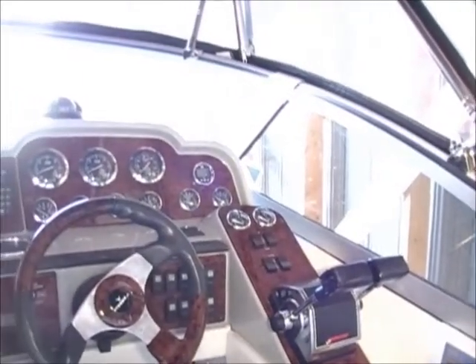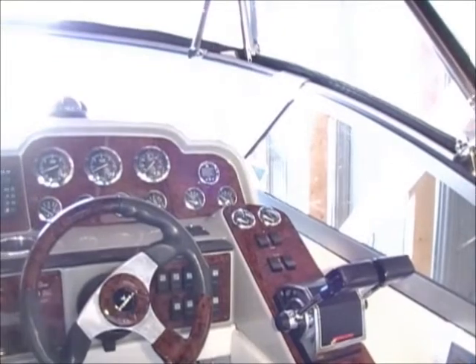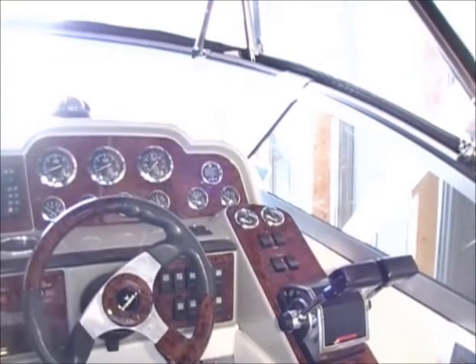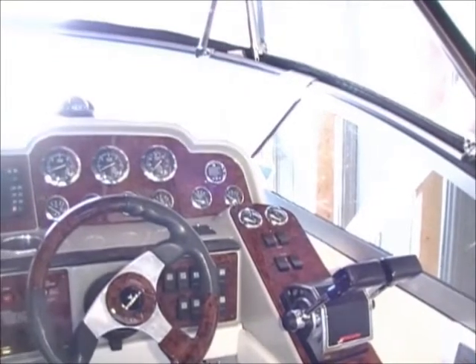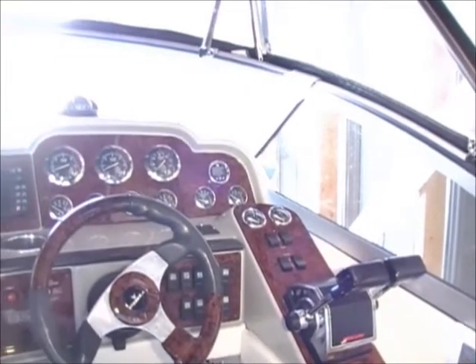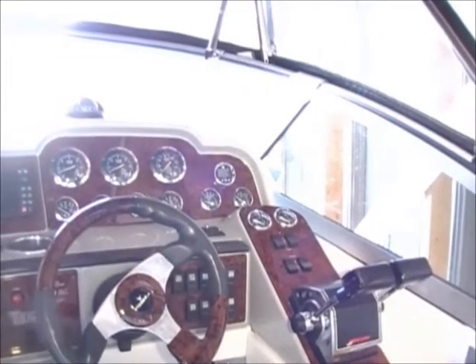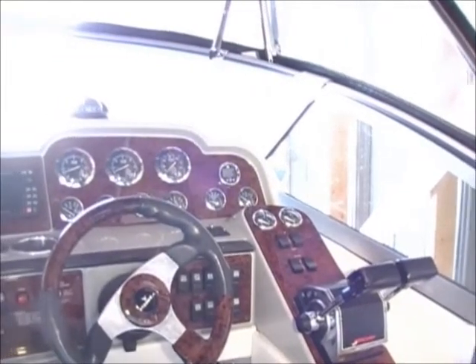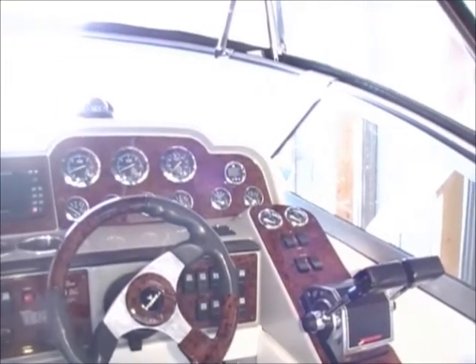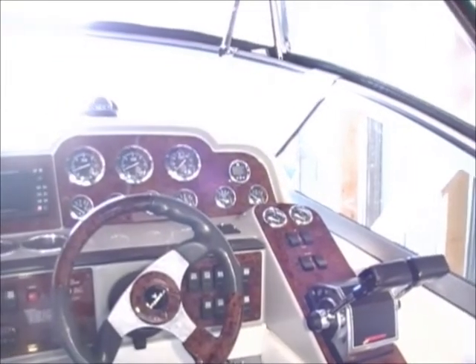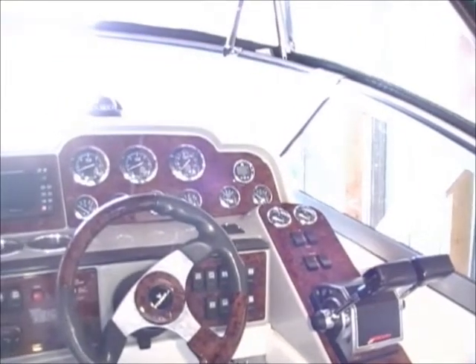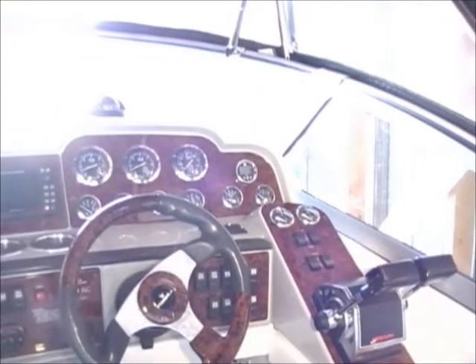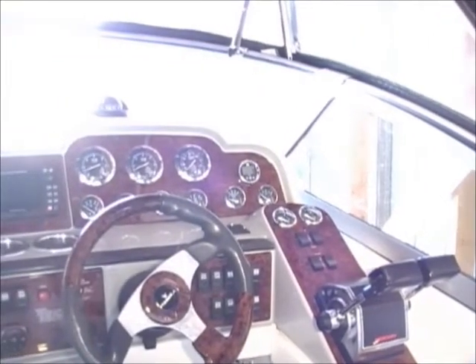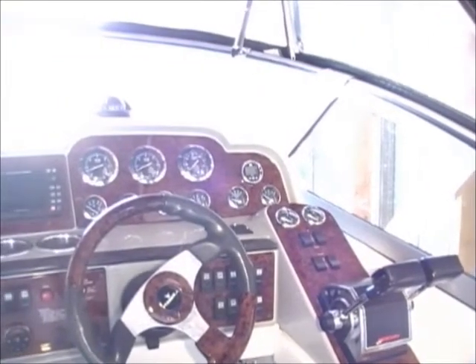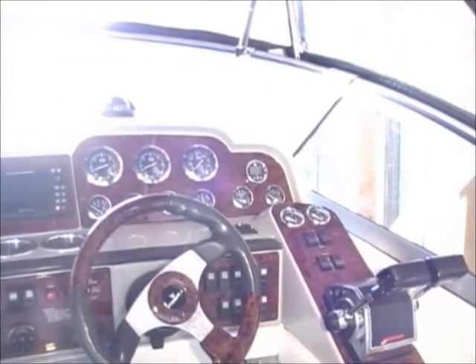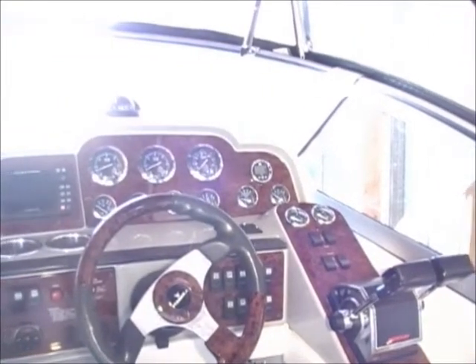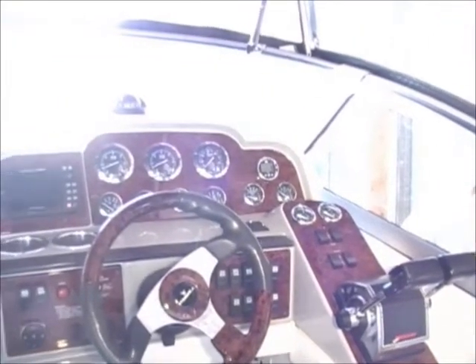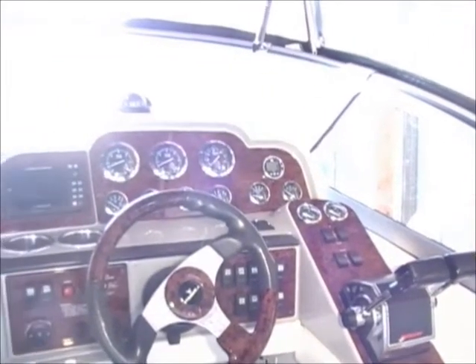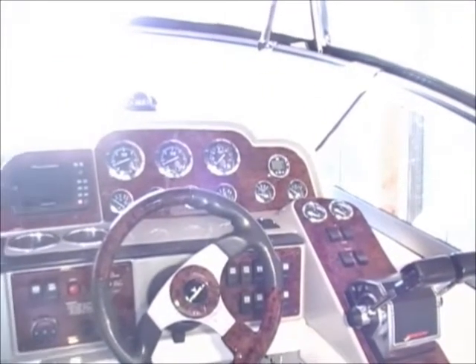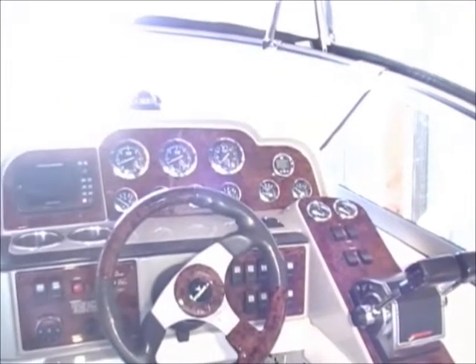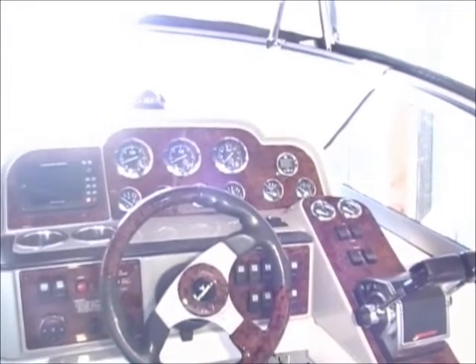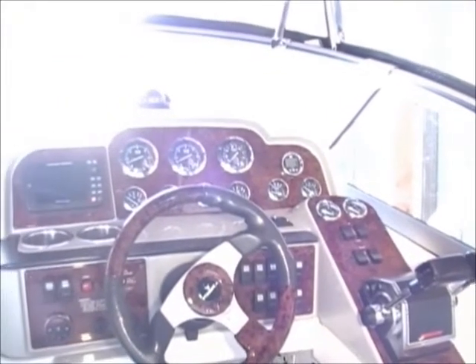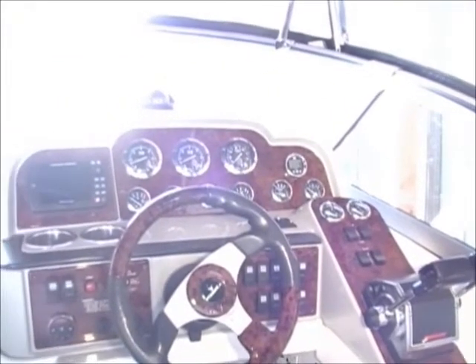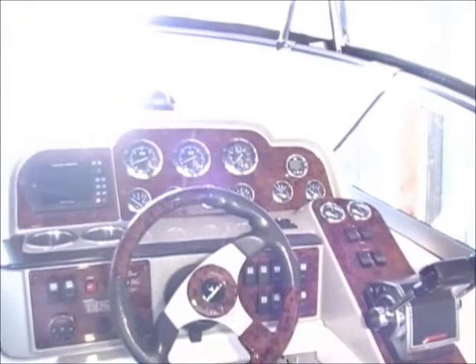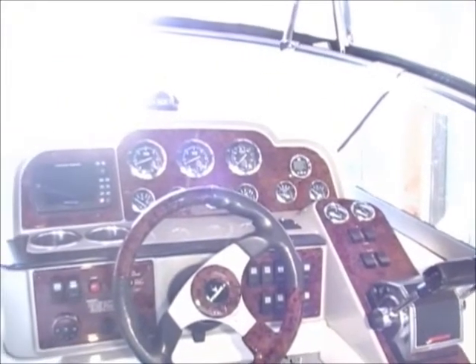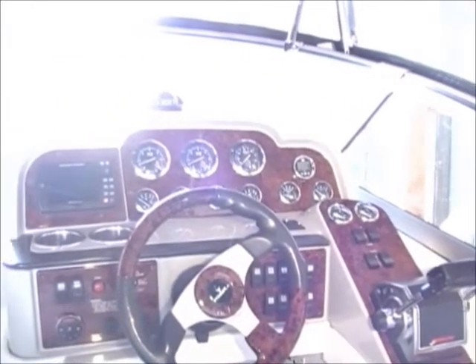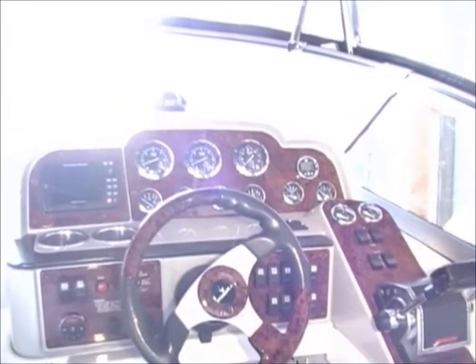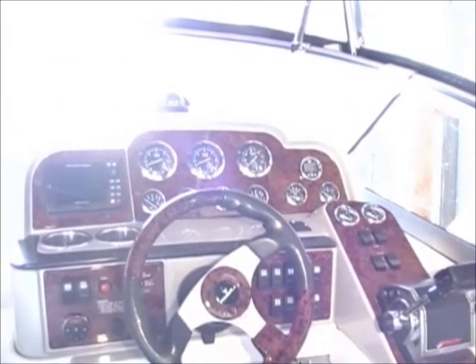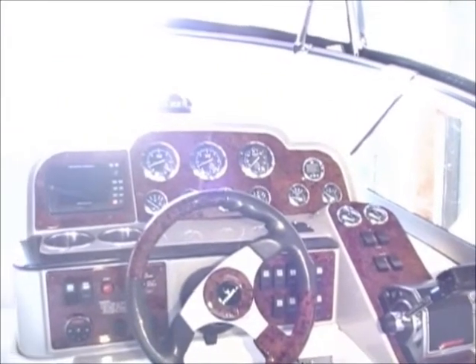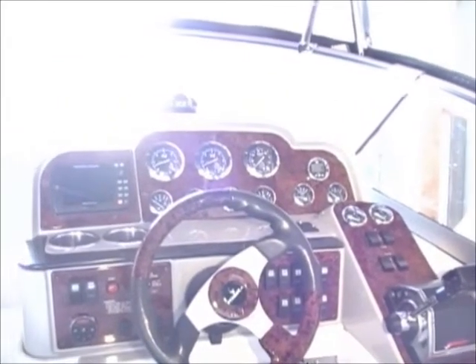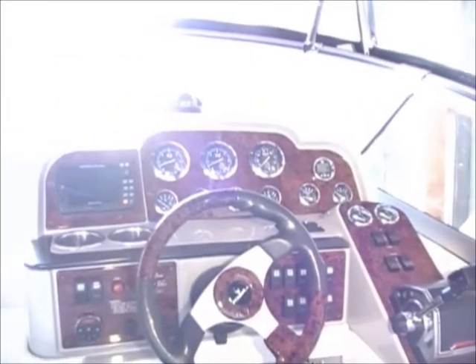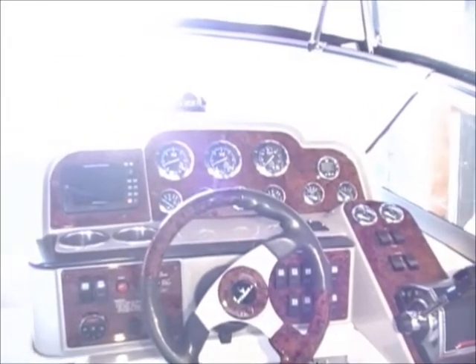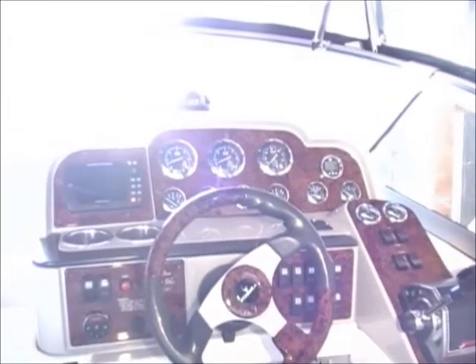An integral molded wet bar comes standard in the cockpit, as does concealed fender storage. The sun bridge has the helm station starboard forward with full engine instrumentation, controls and electronics.